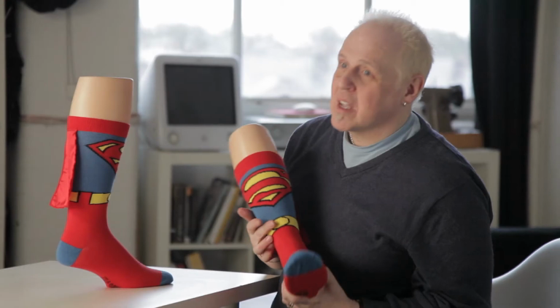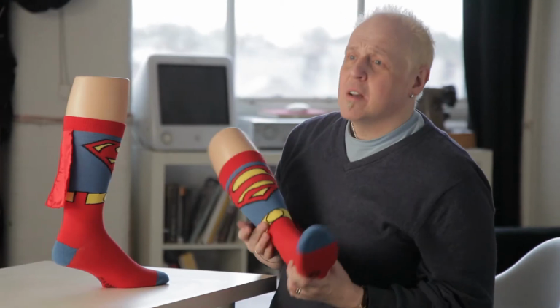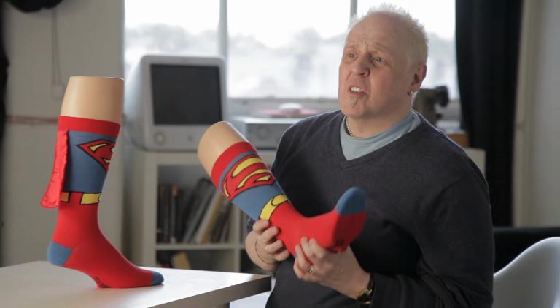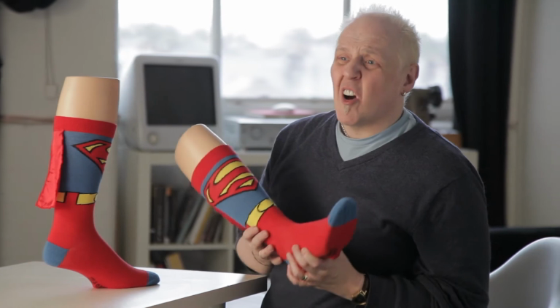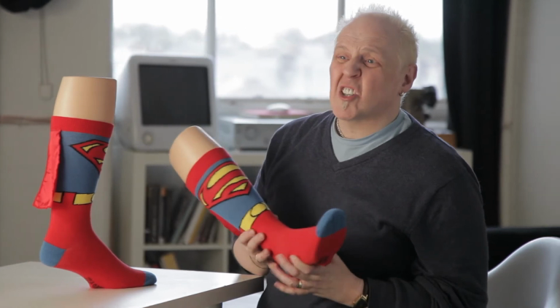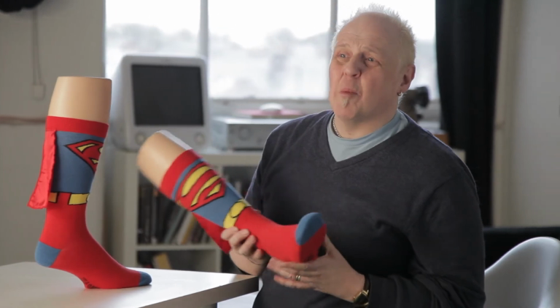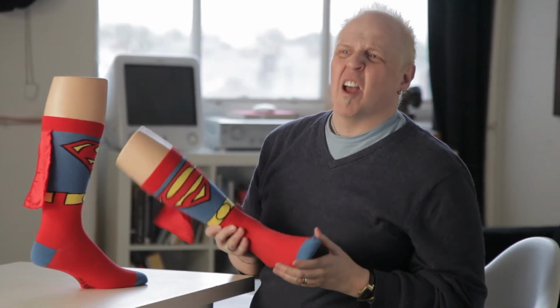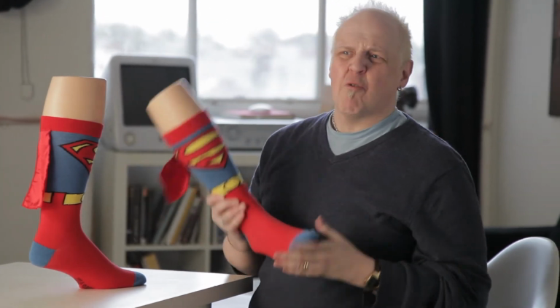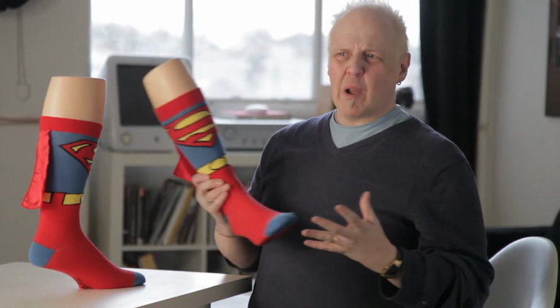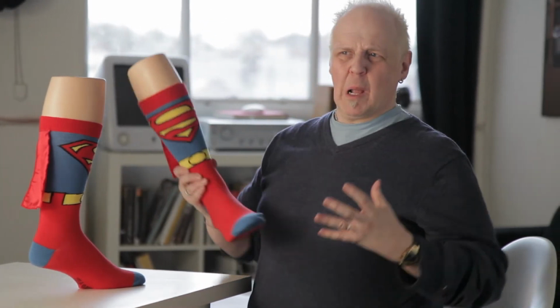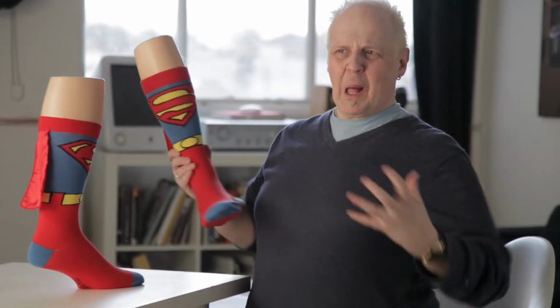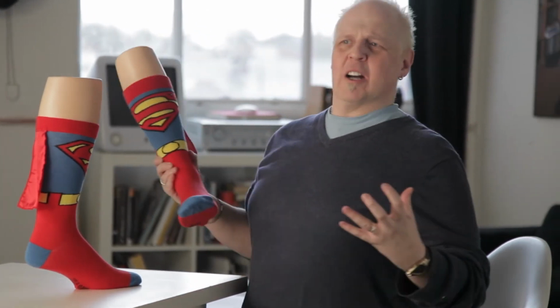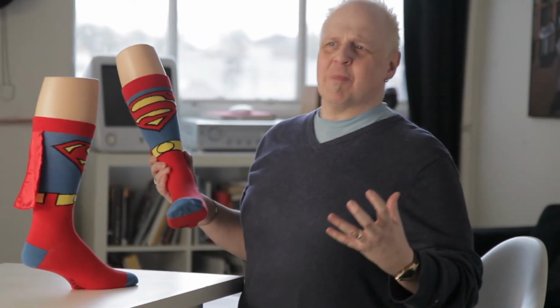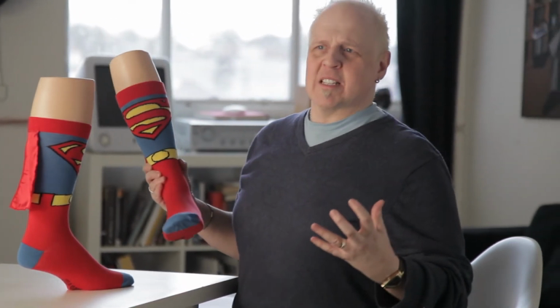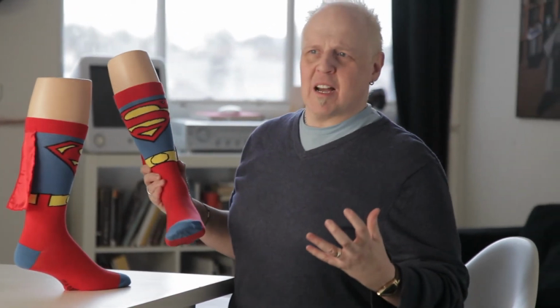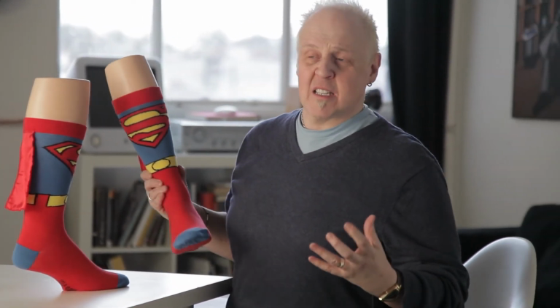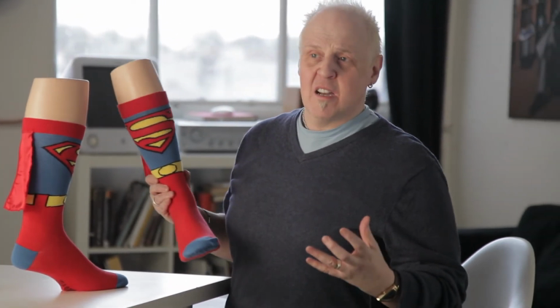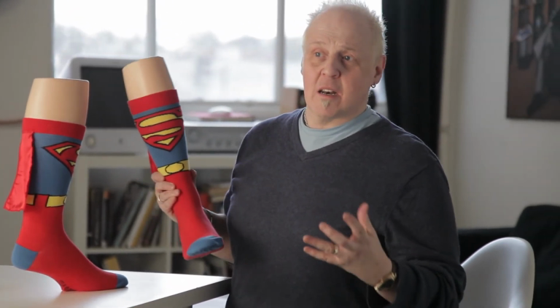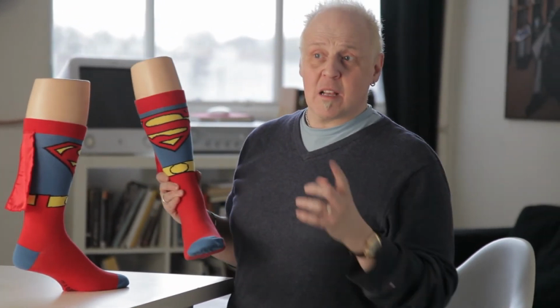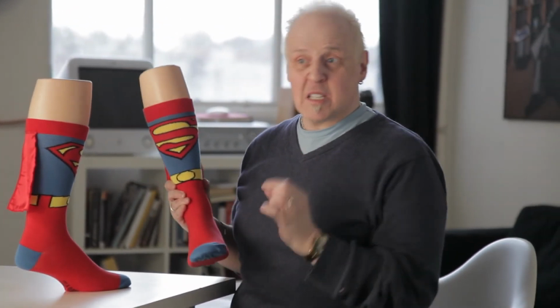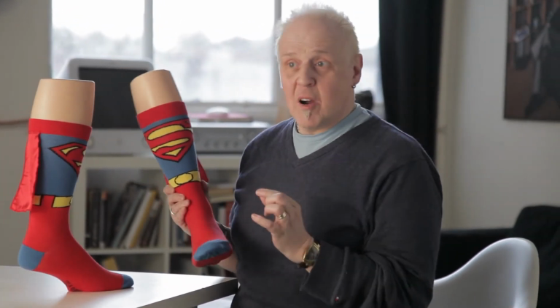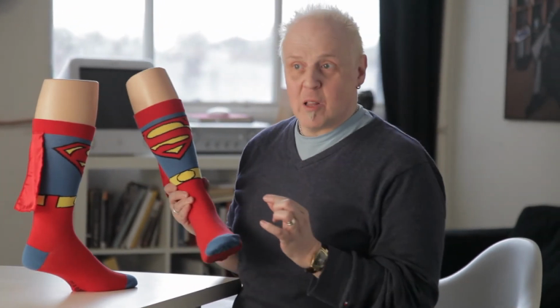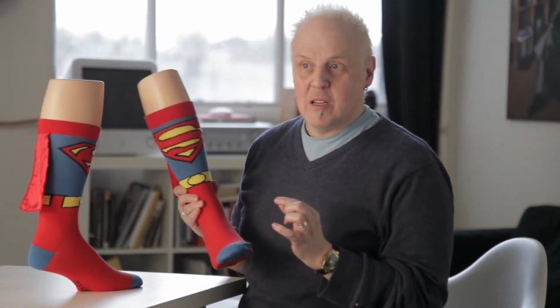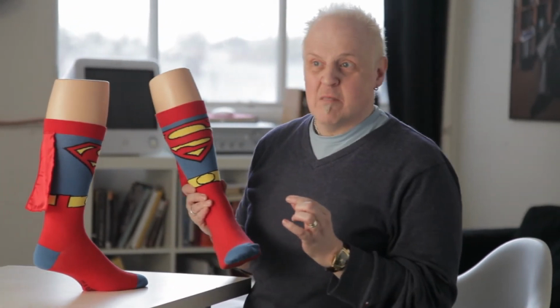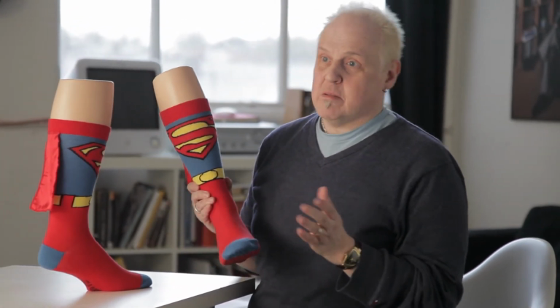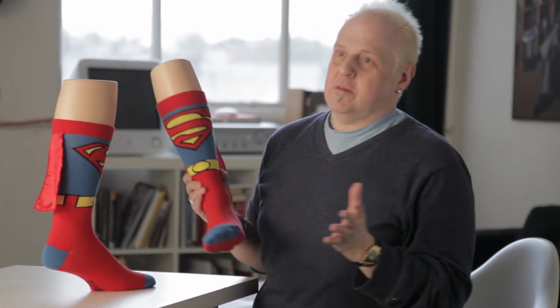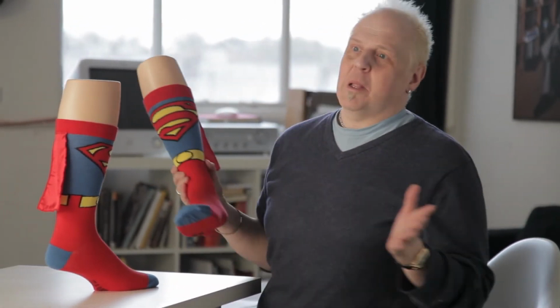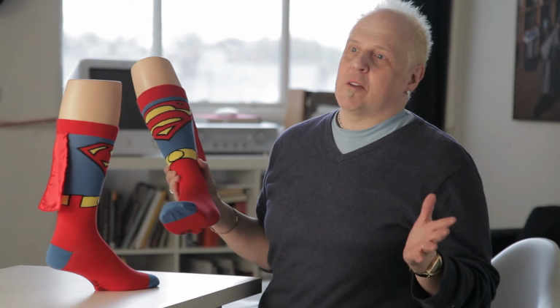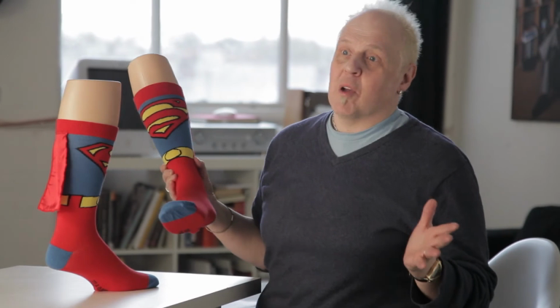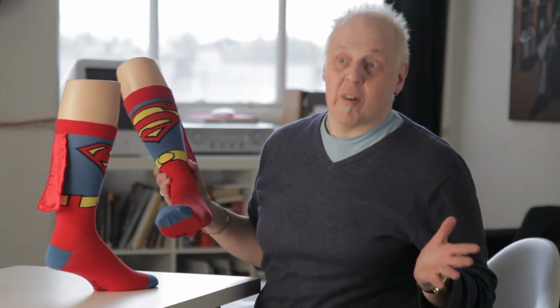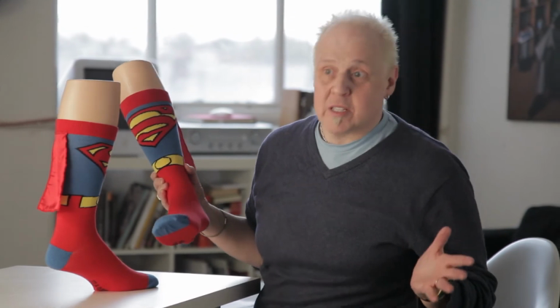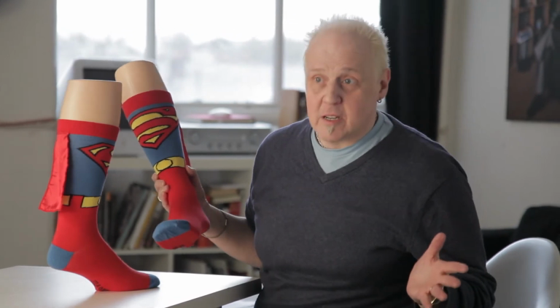The socks come in a heroically large men's size and a slightly smaller but no less heroic boys' size.